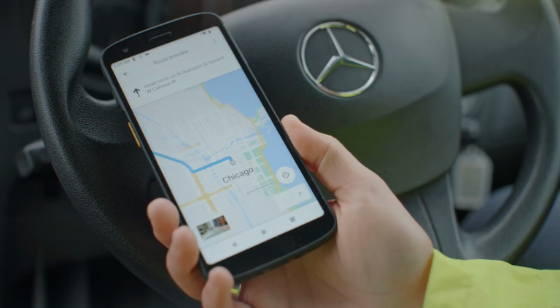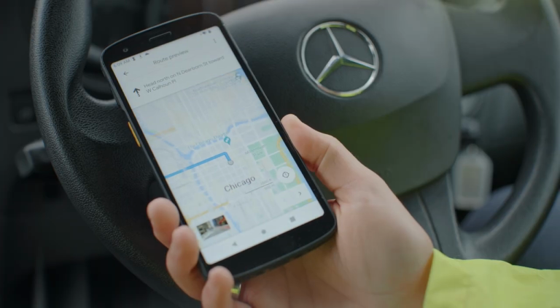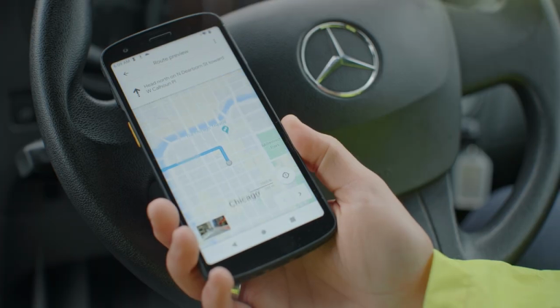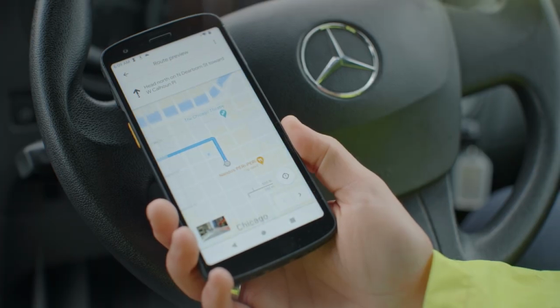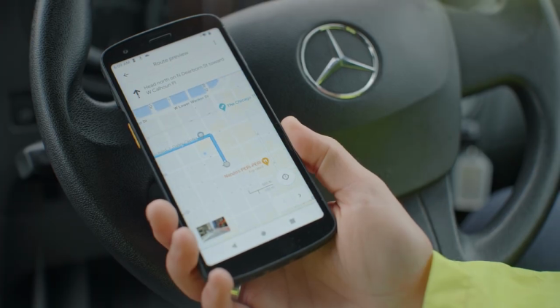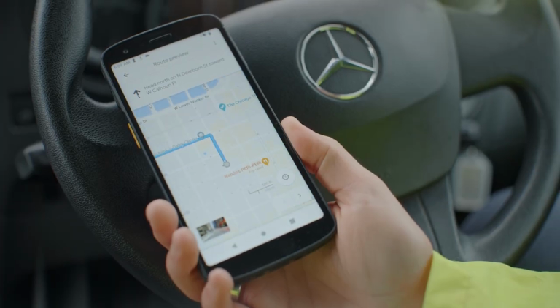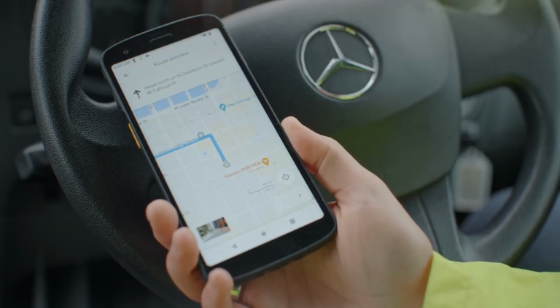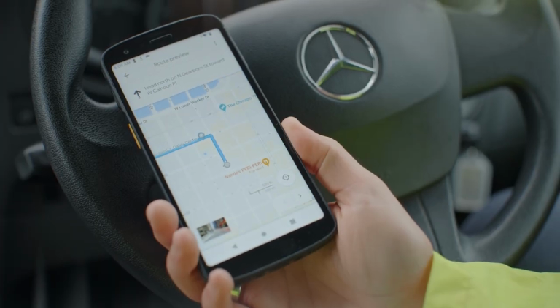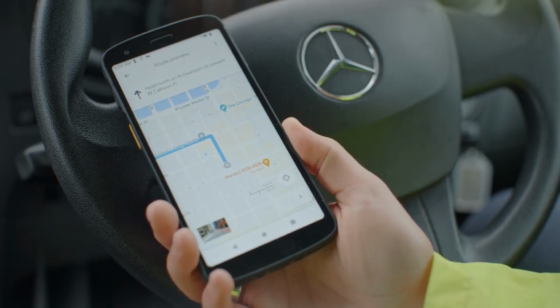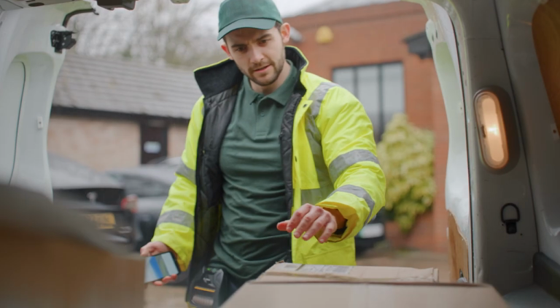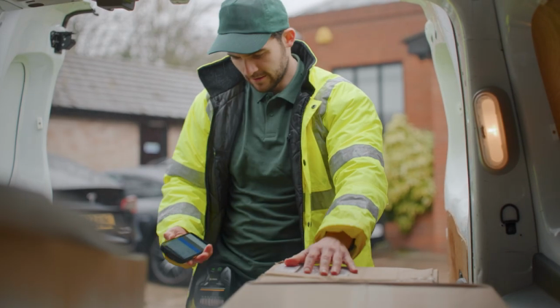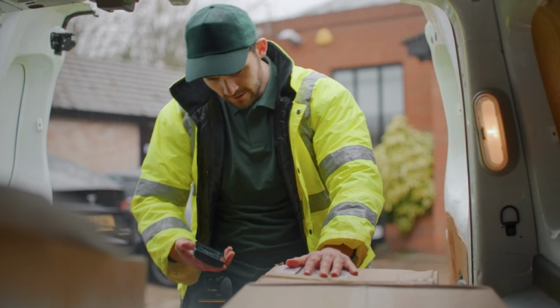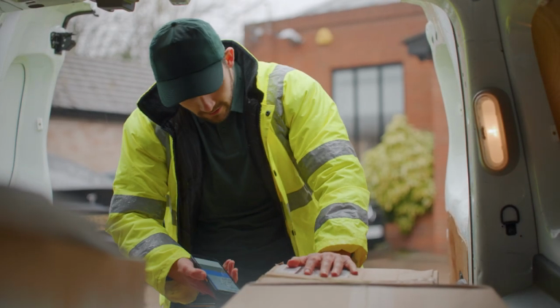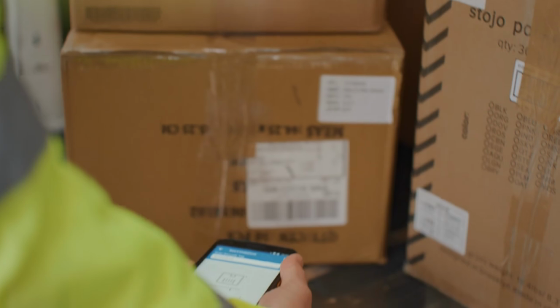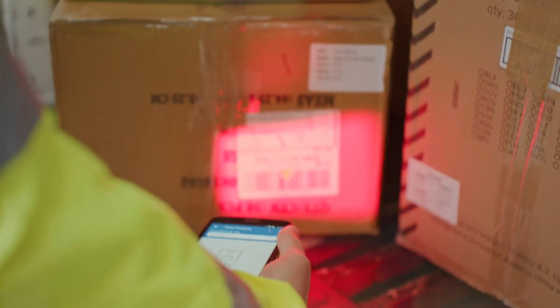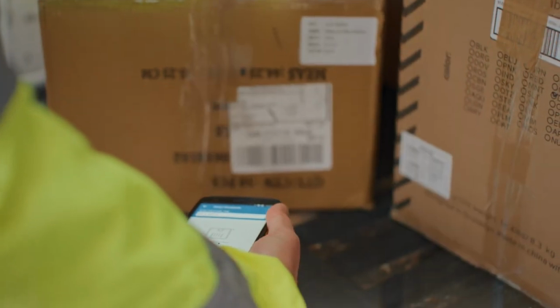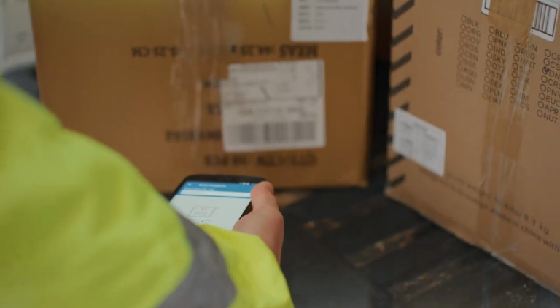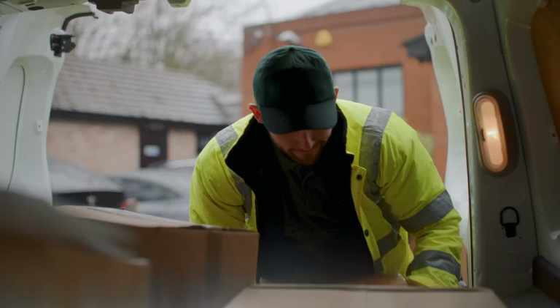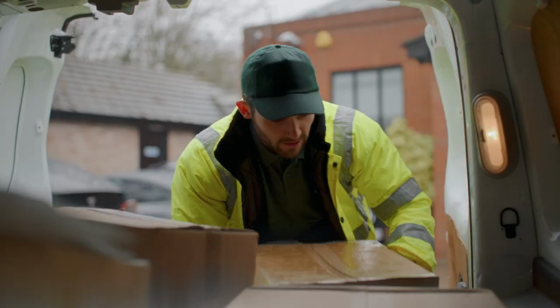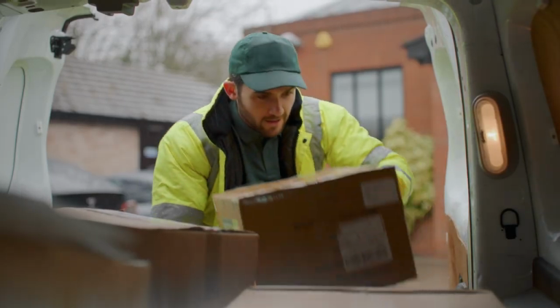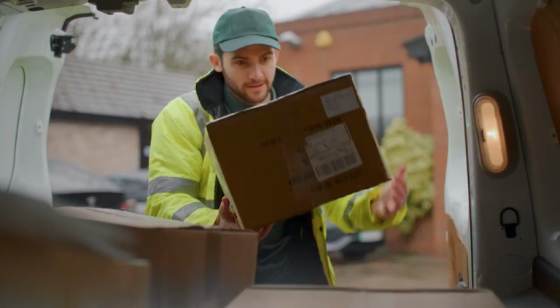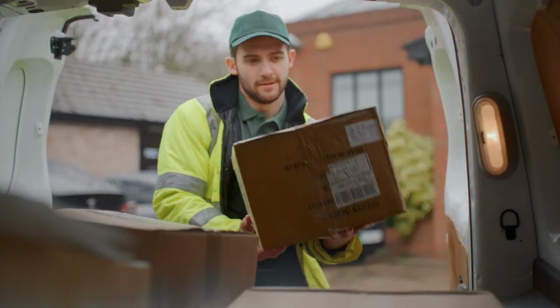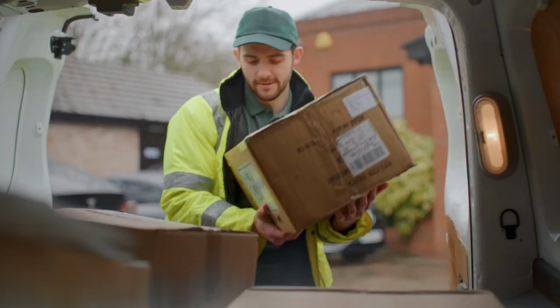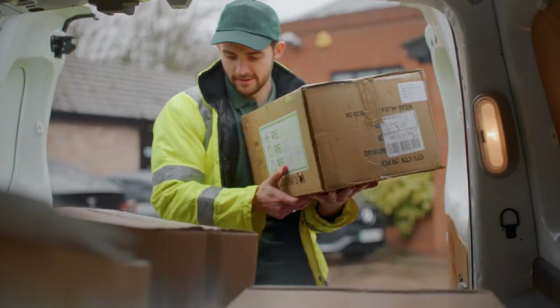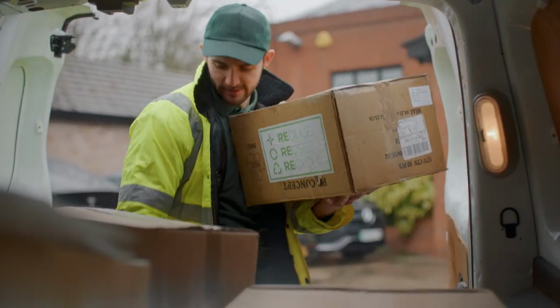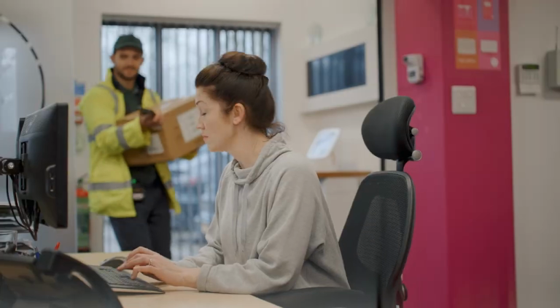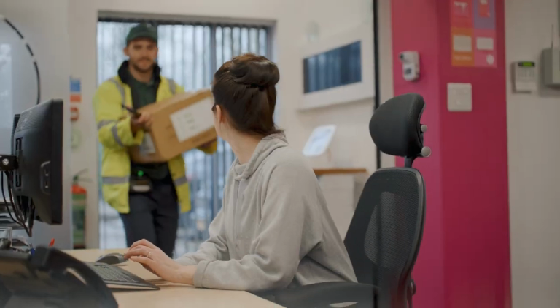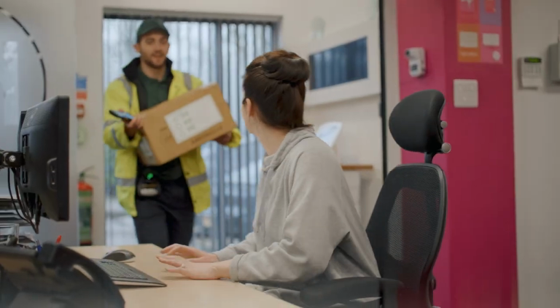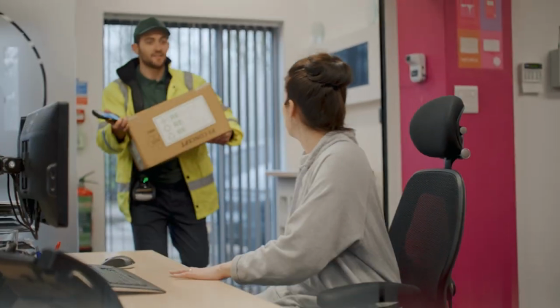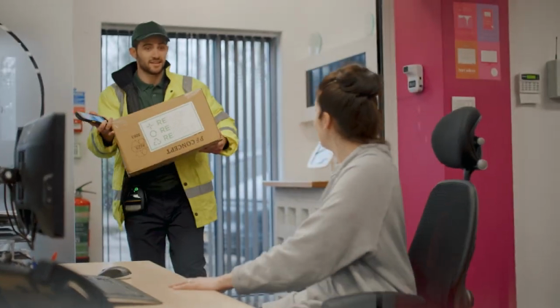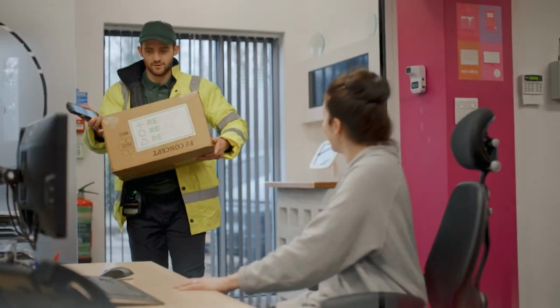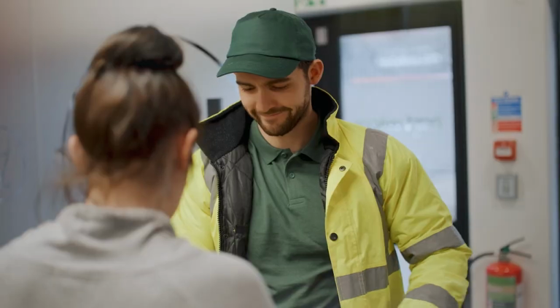Optimize your route and deliver on time. Even use the built-in tap-to-pay functionality for payment on delivery.